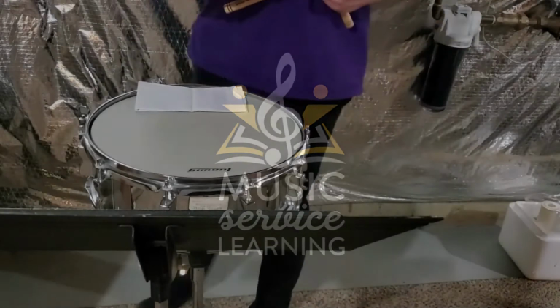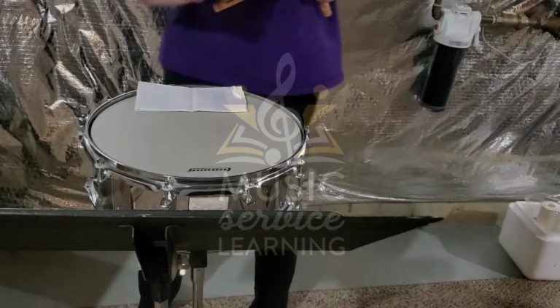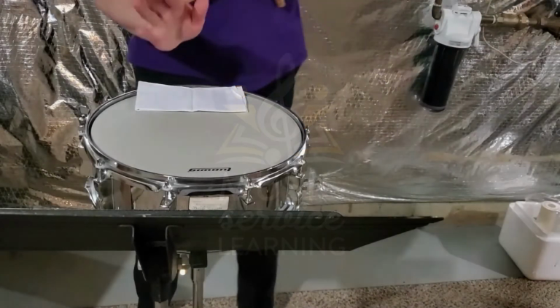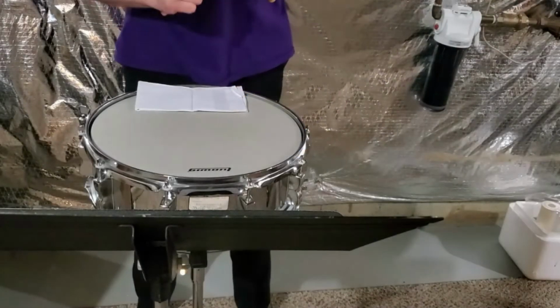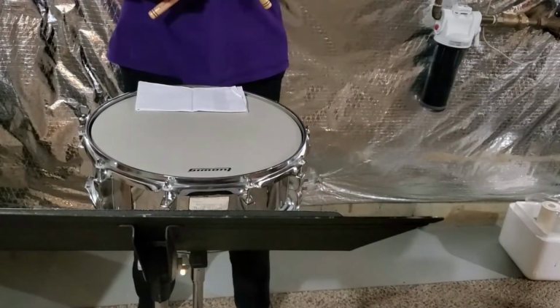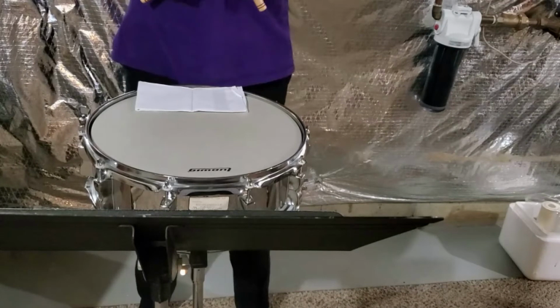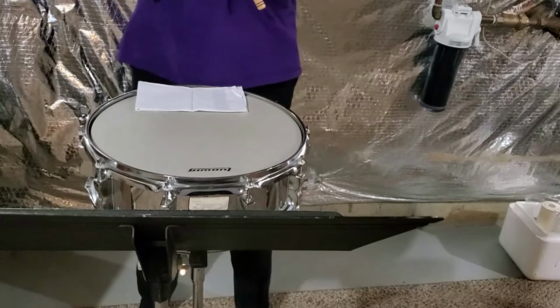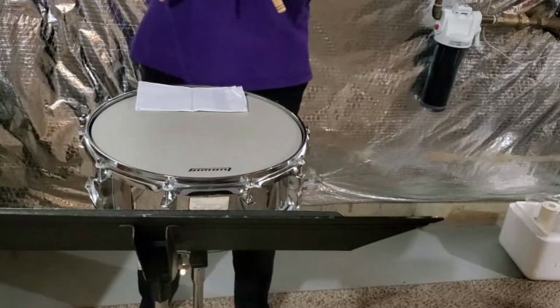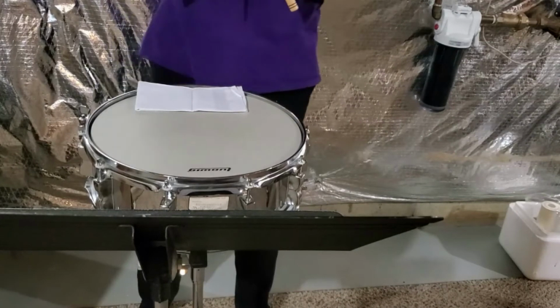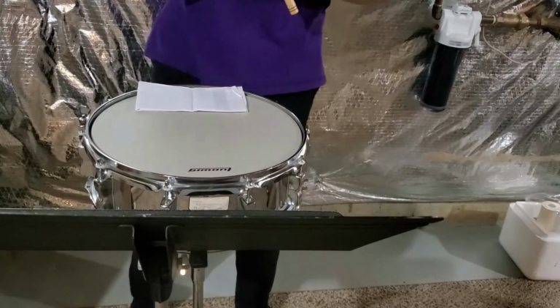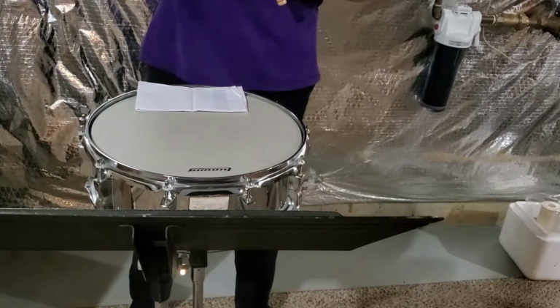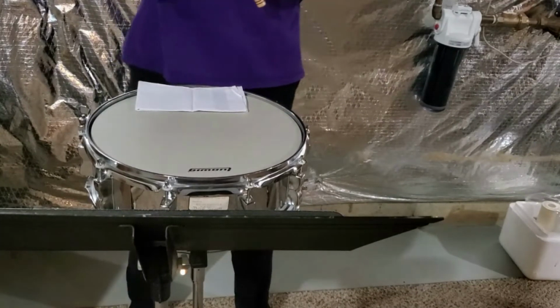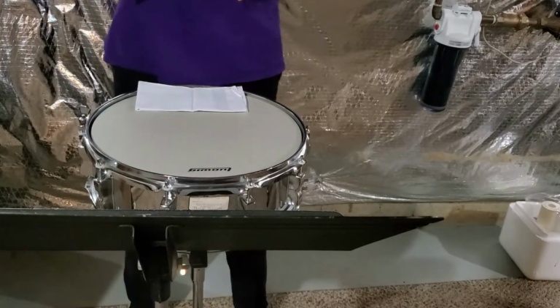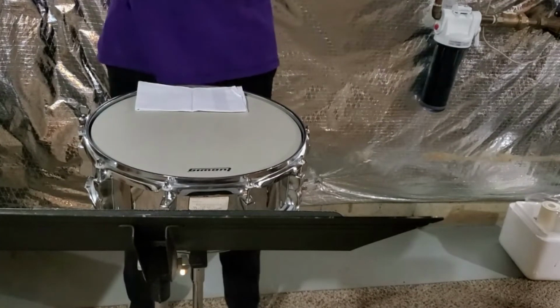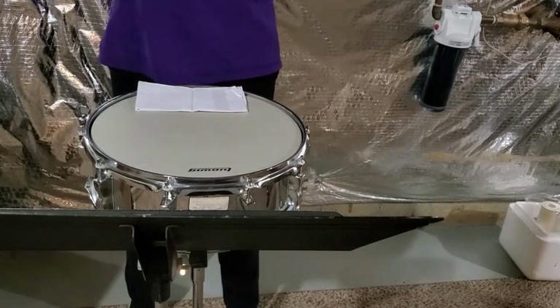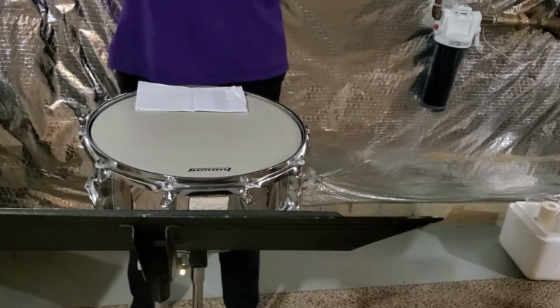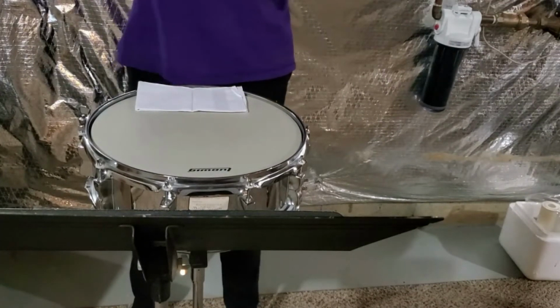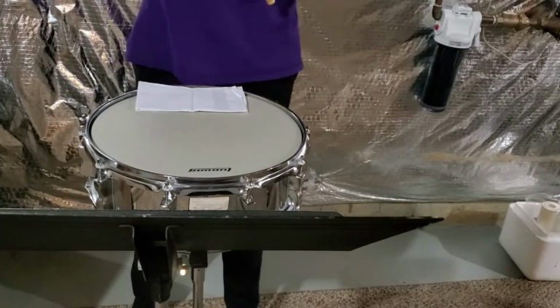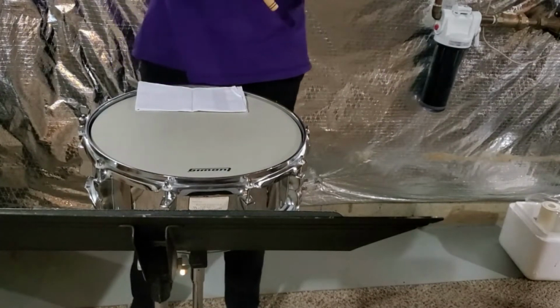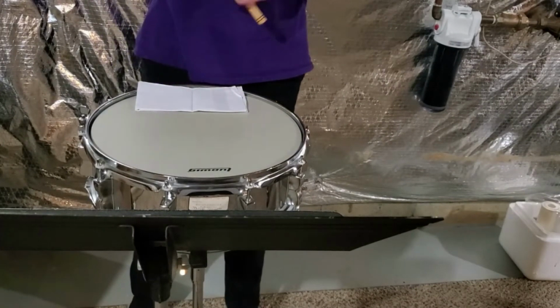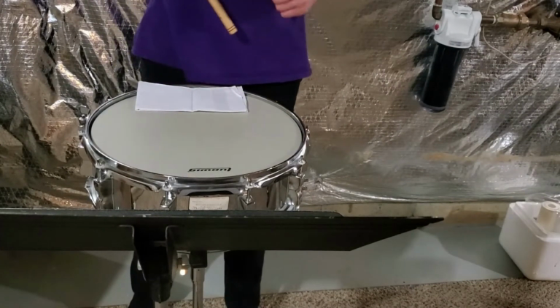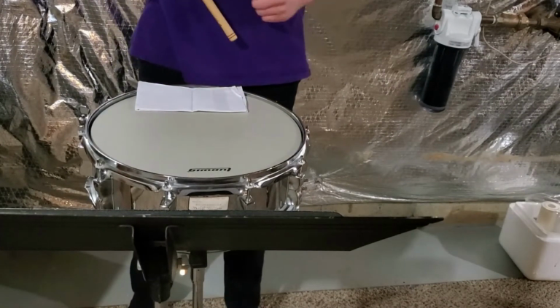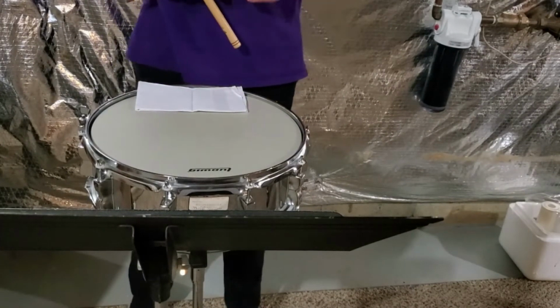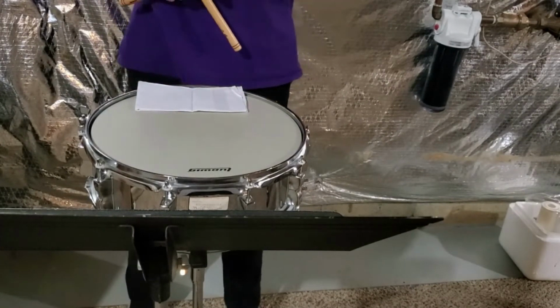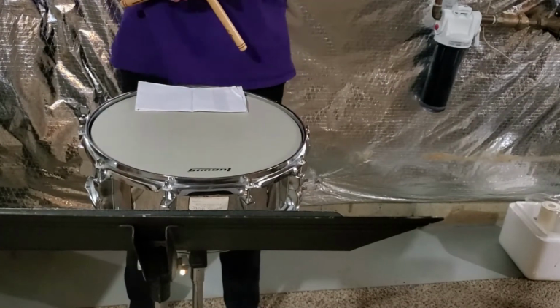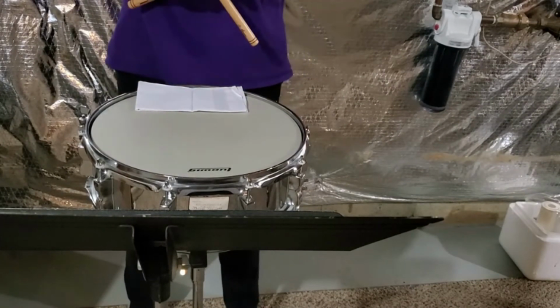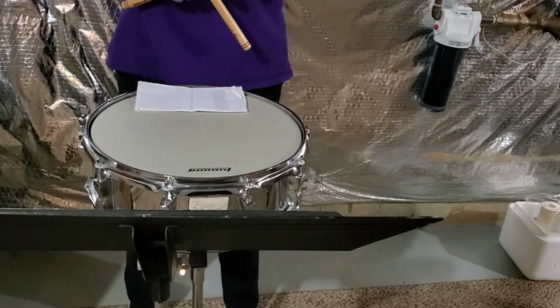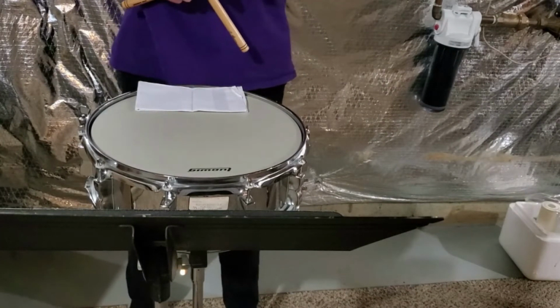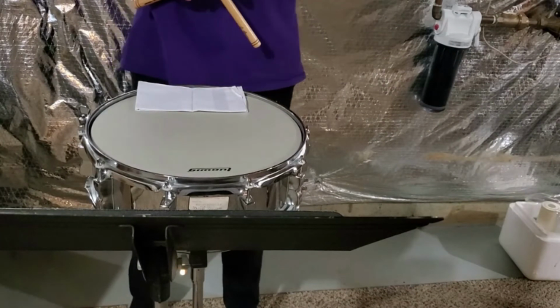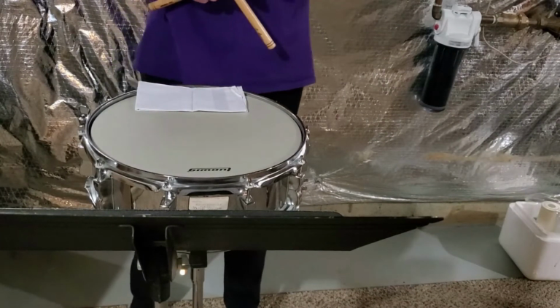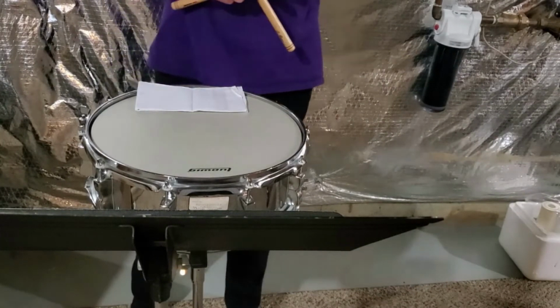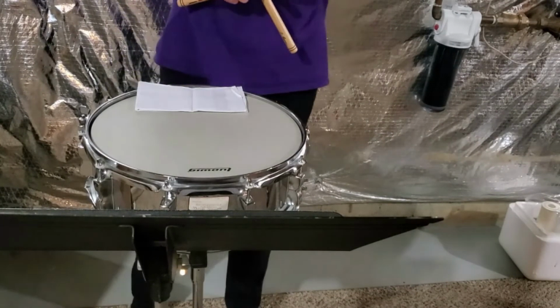Hello, my name is Jacob, and today and for the next few weeks I'll be helping you learn the percussion parts for the Chop Busters exercises.